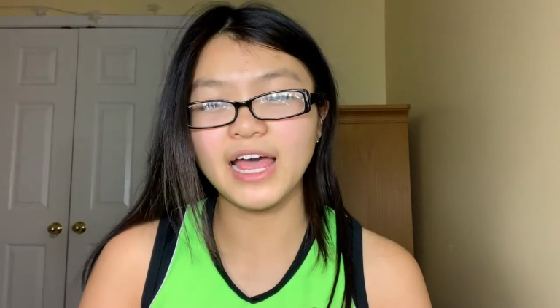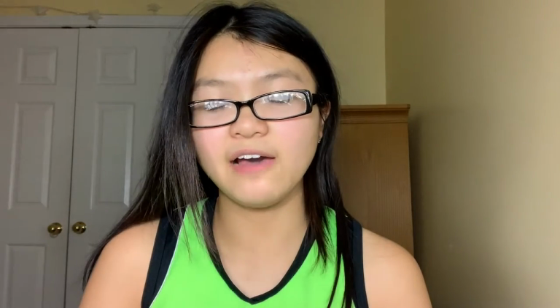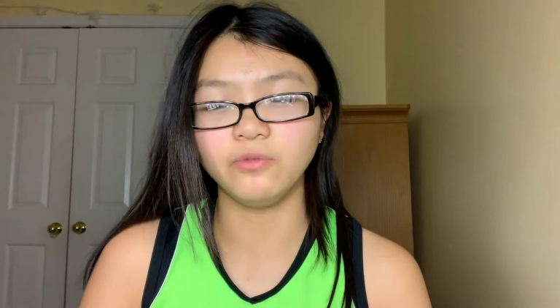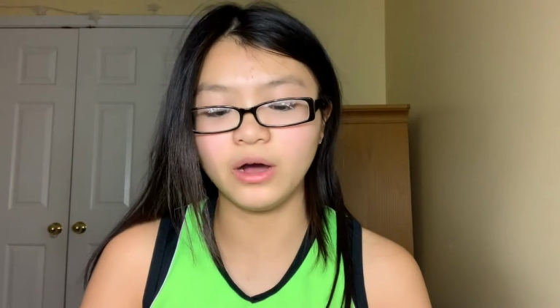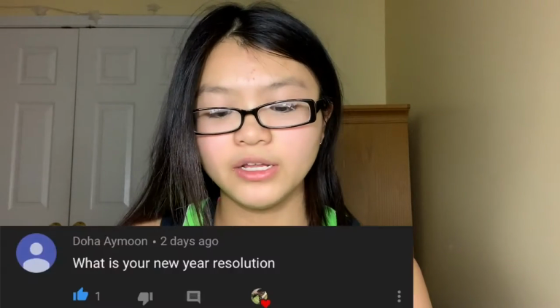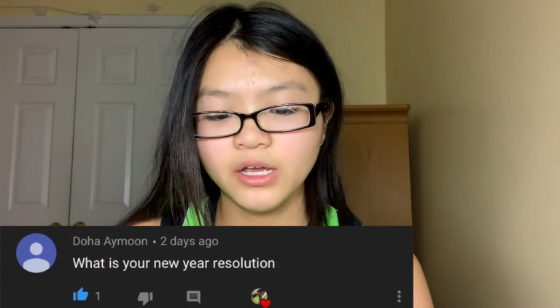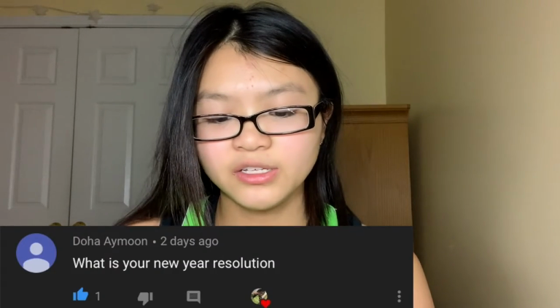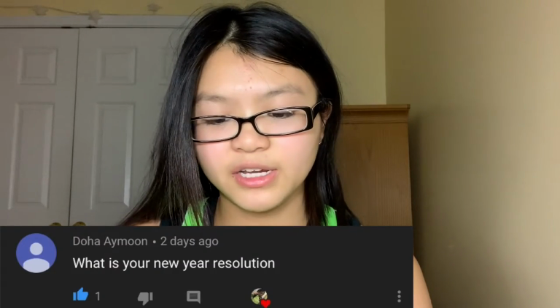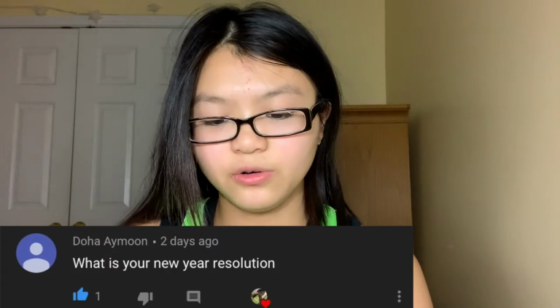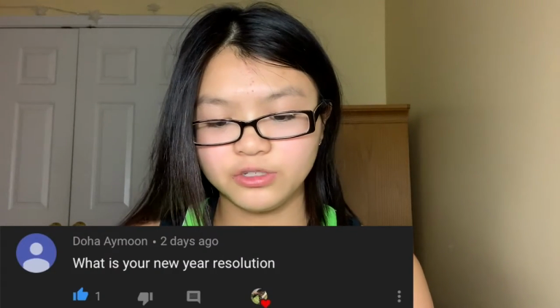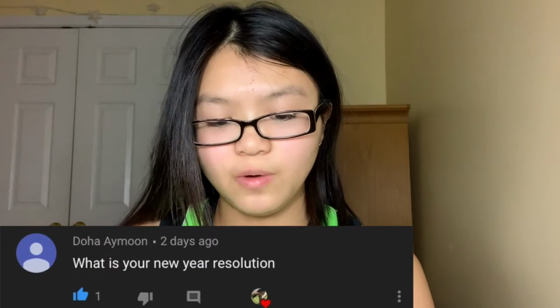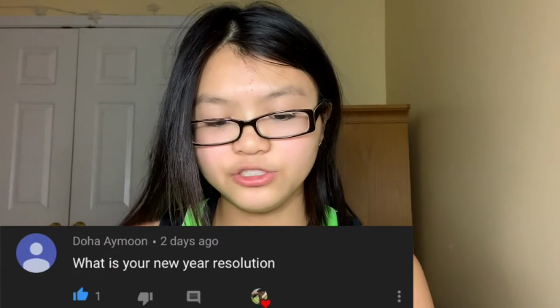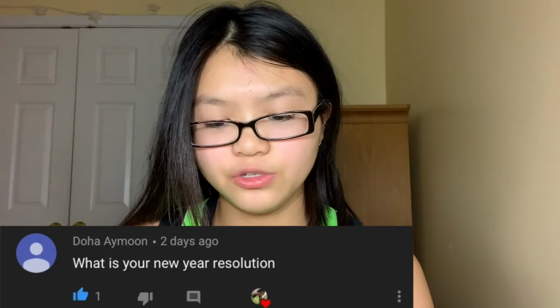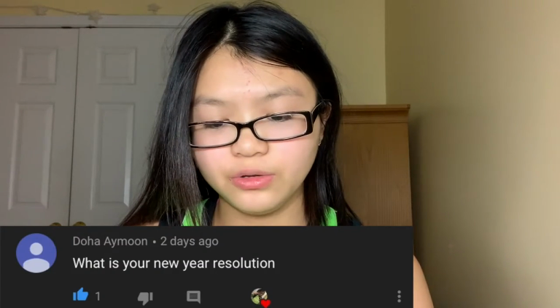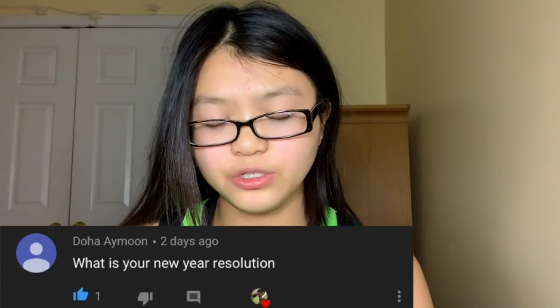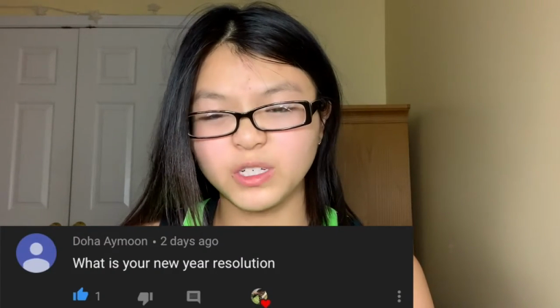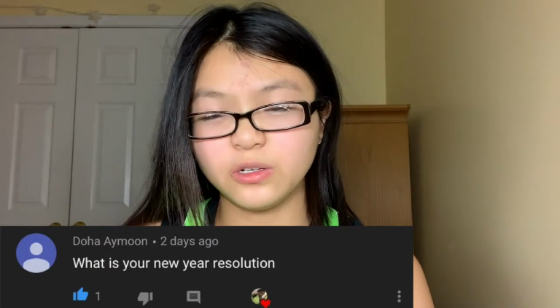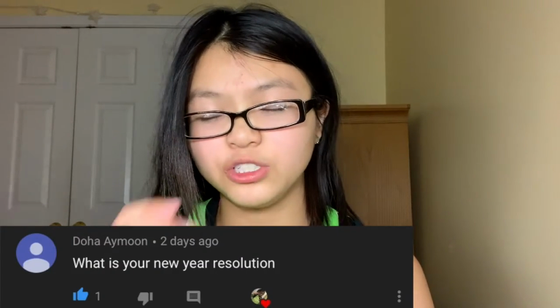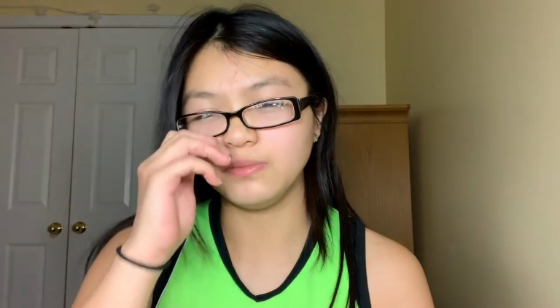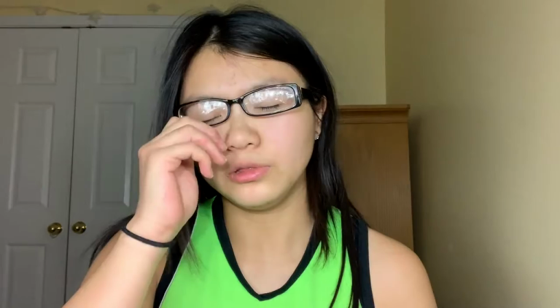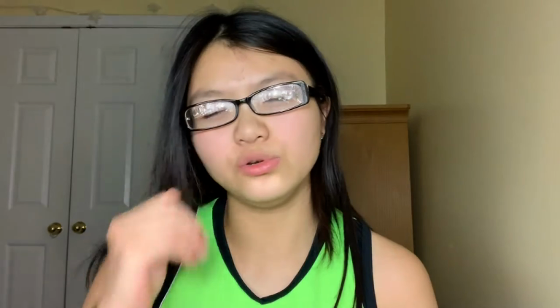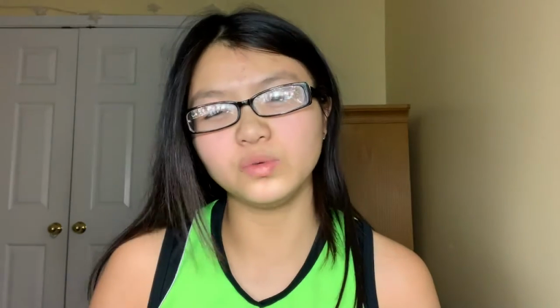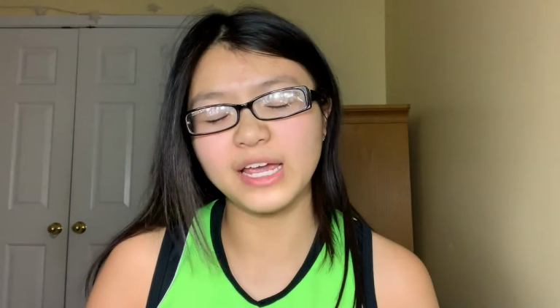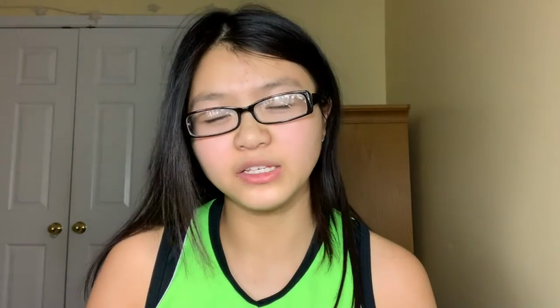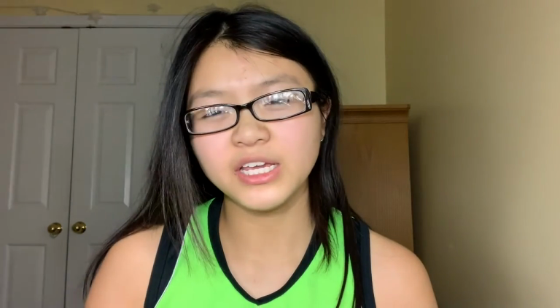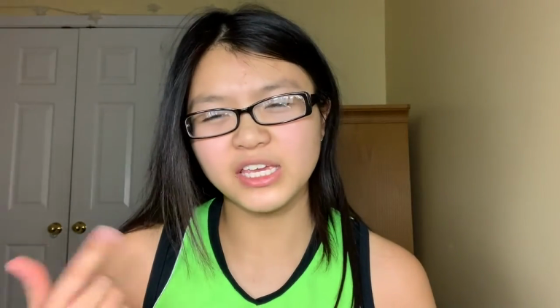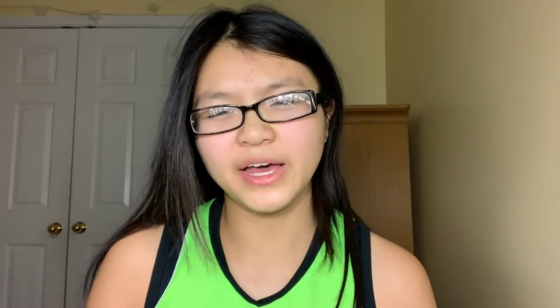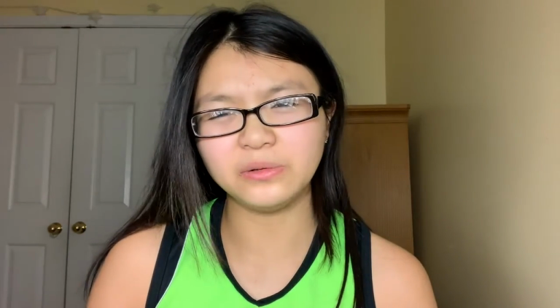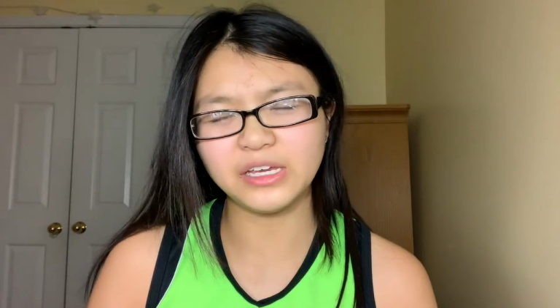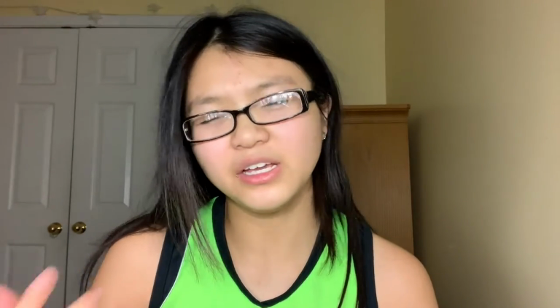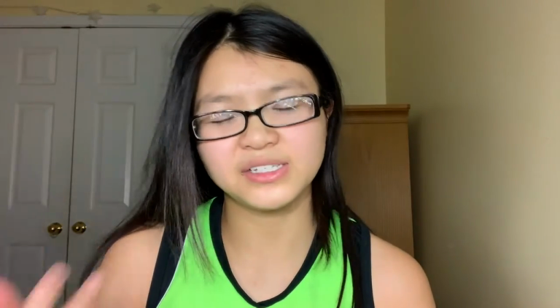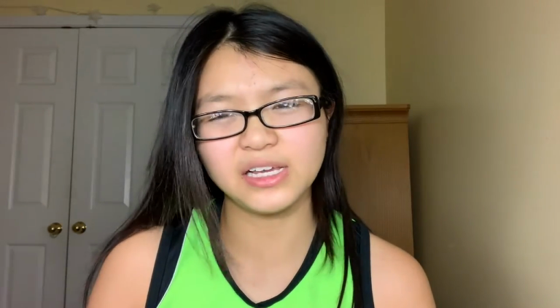I have one. Second question: what is your New Year's resolution? Lose weight, eat healthy, sleep.